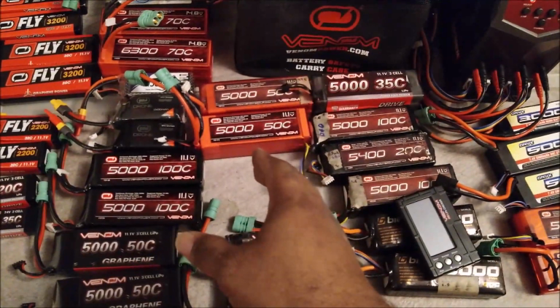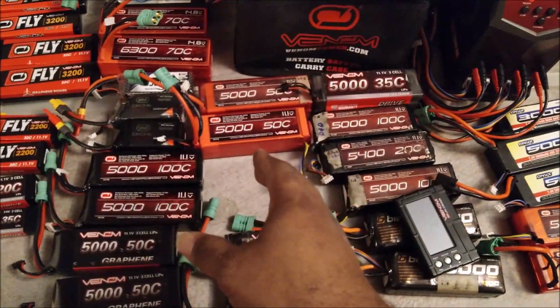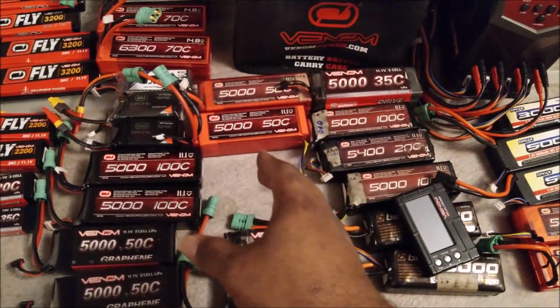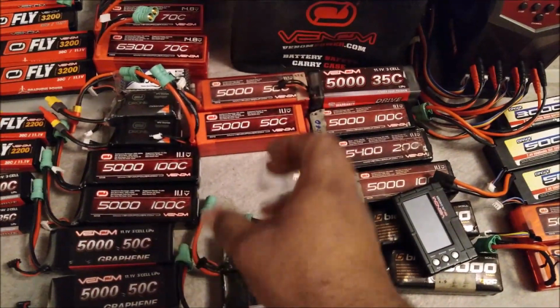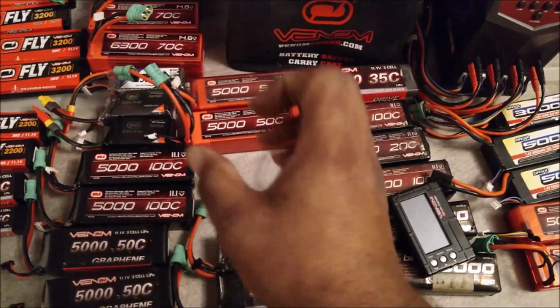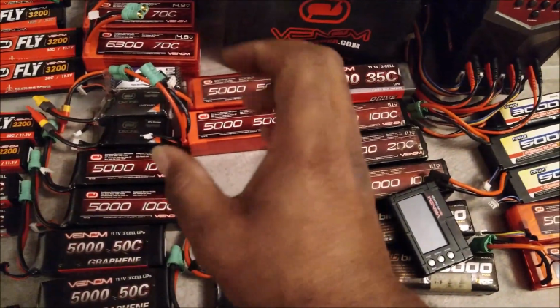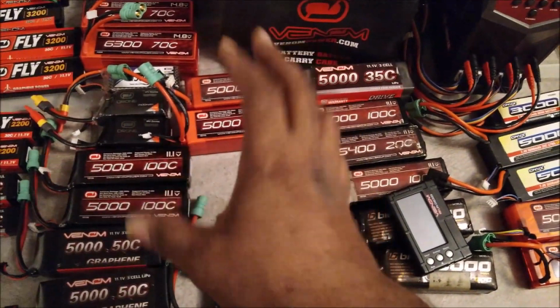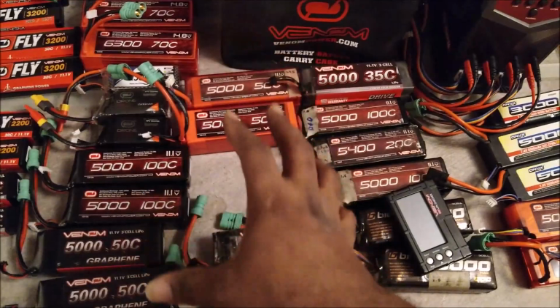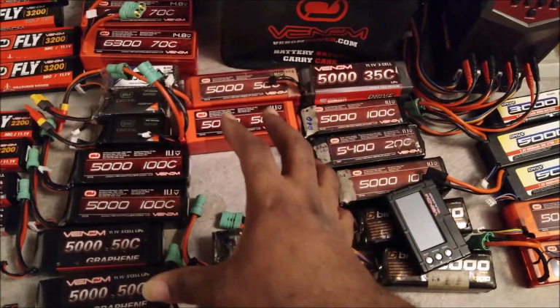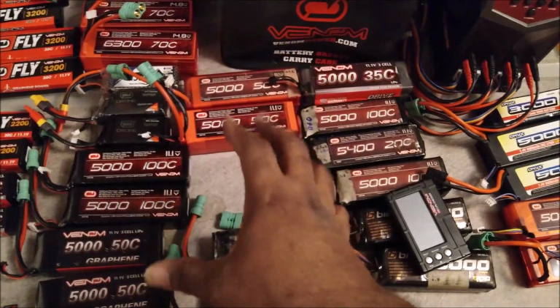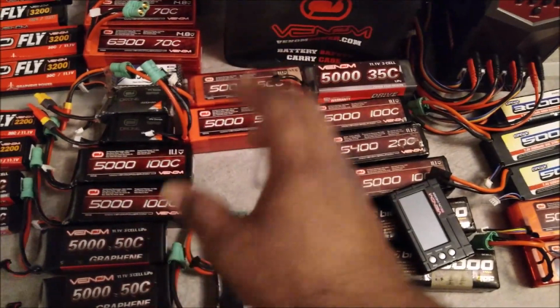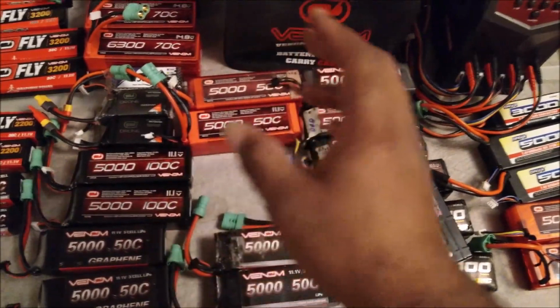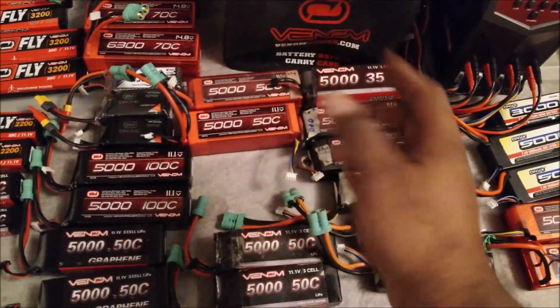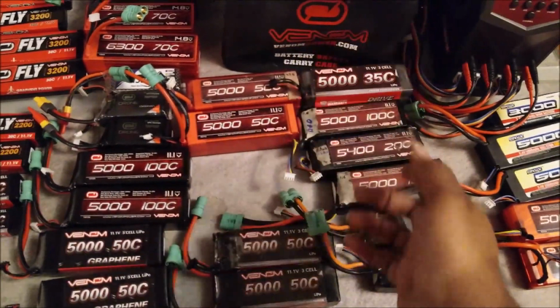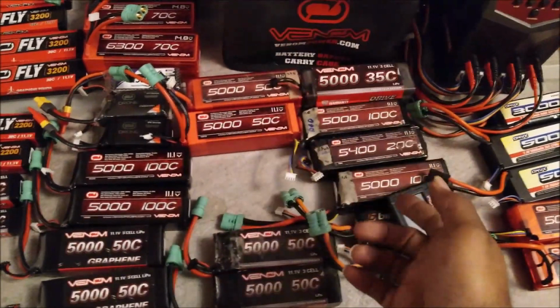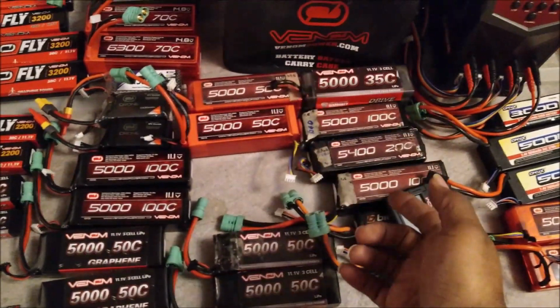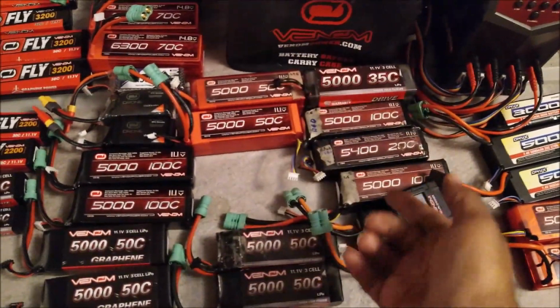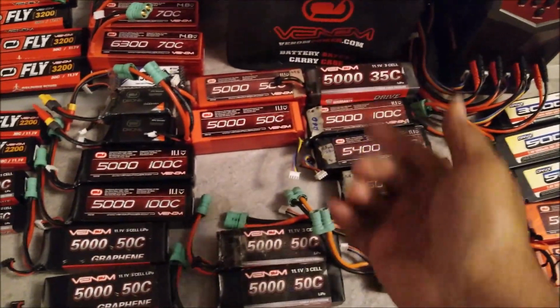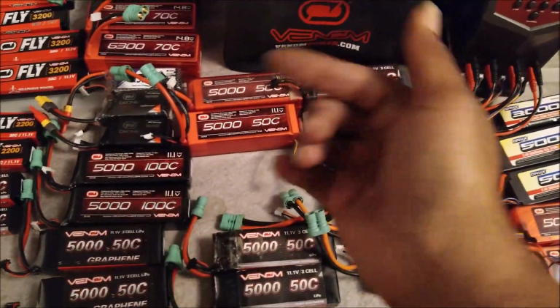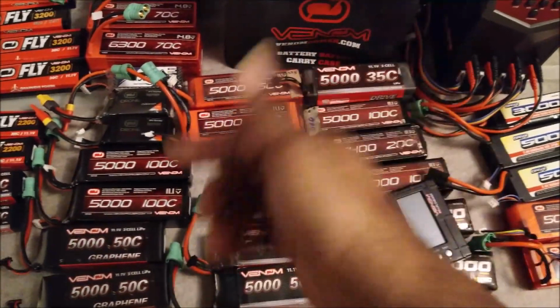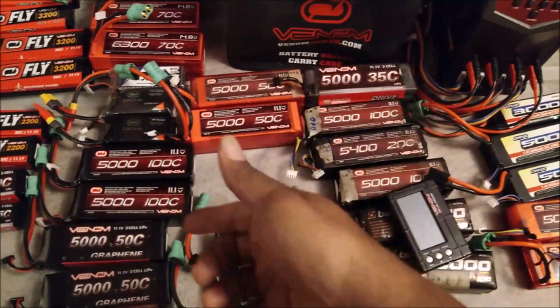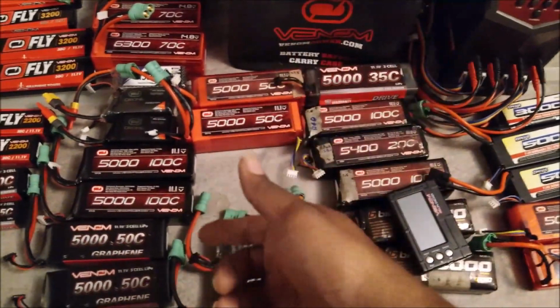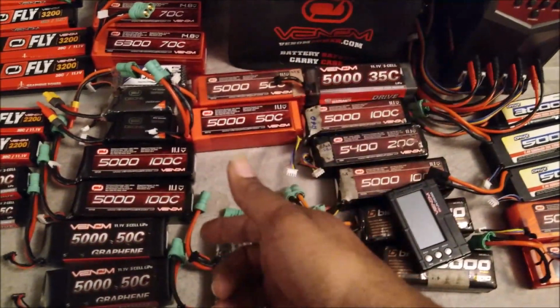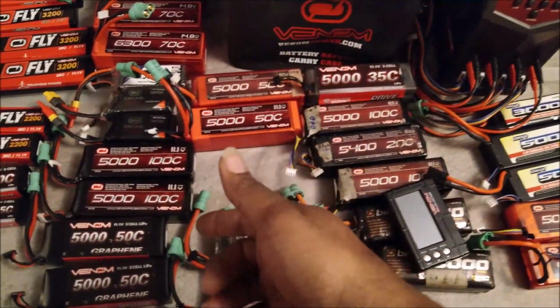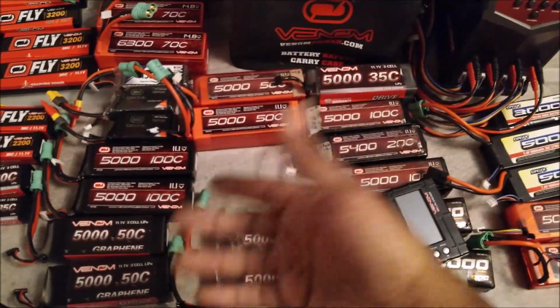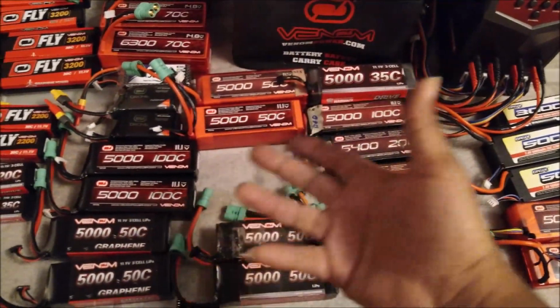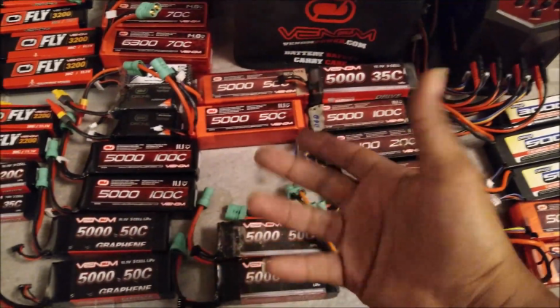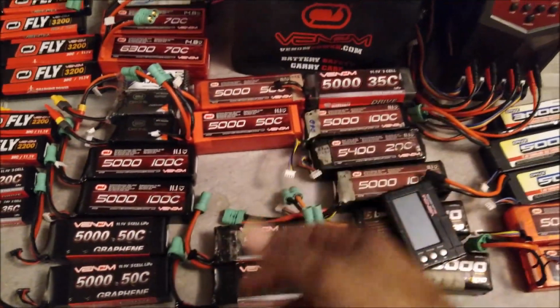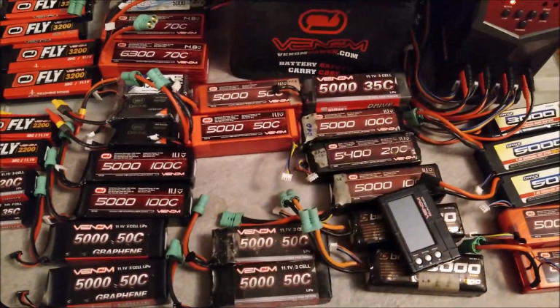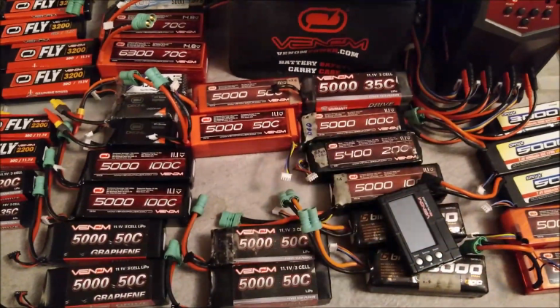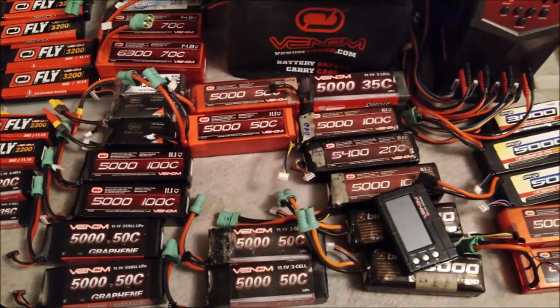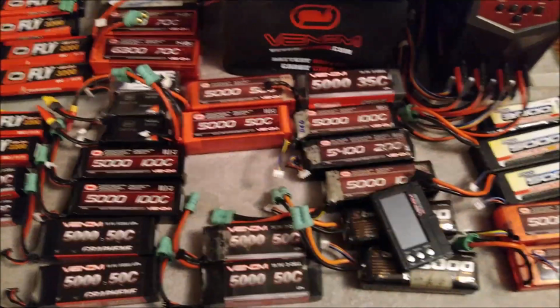It doesn't matter if it goes bad in year two or year ten — if it goes bad after the first year, call them up and they'll give you 30% credit towards a replacement battery. That's not bad.